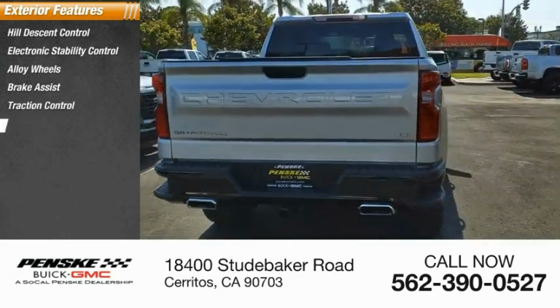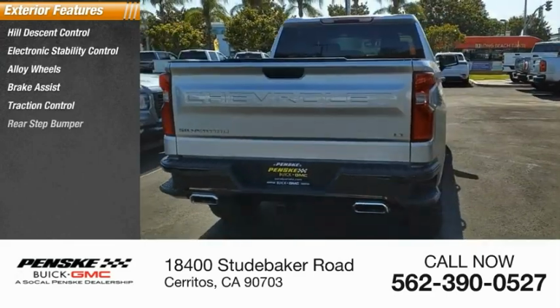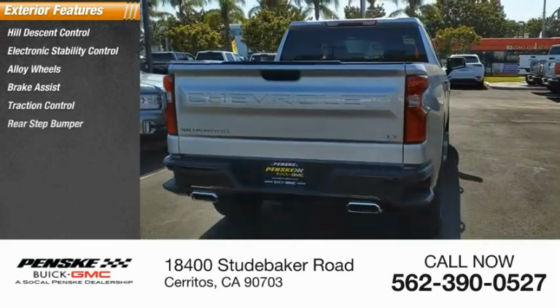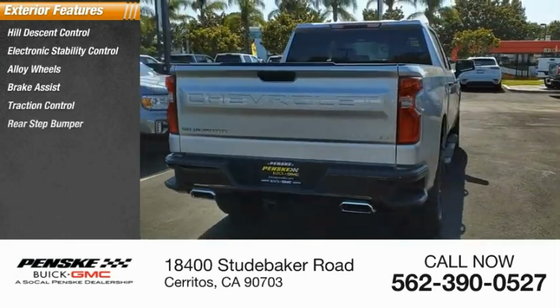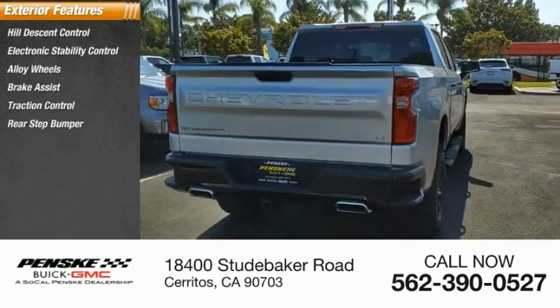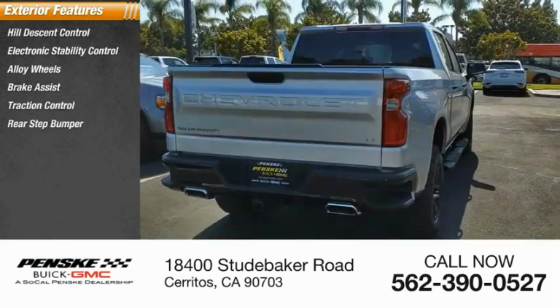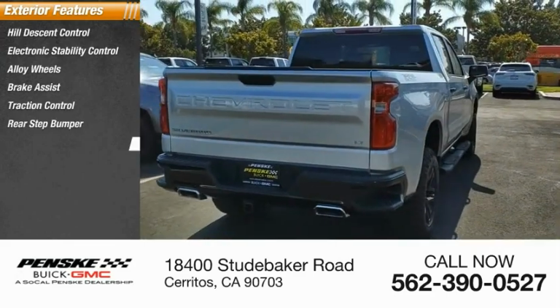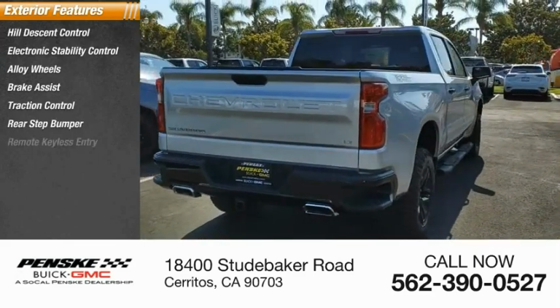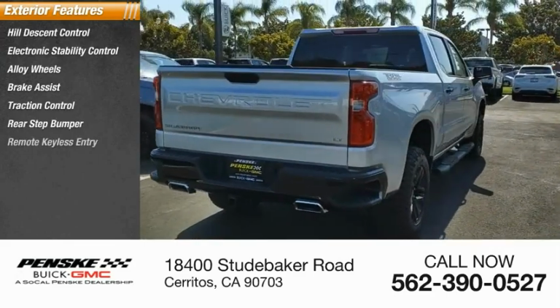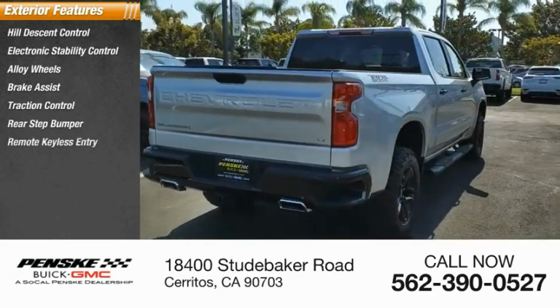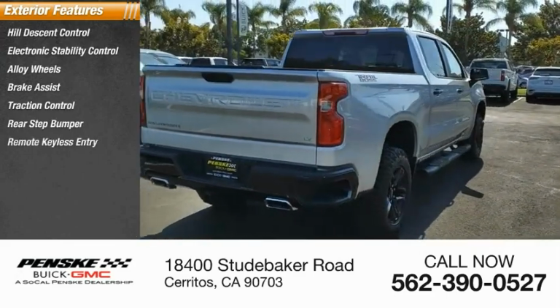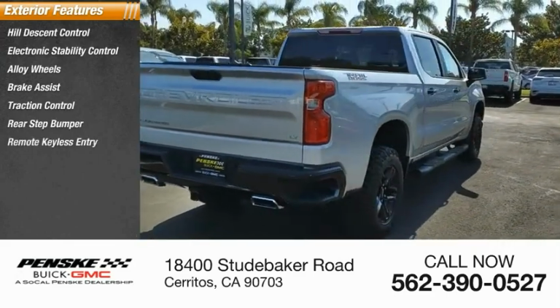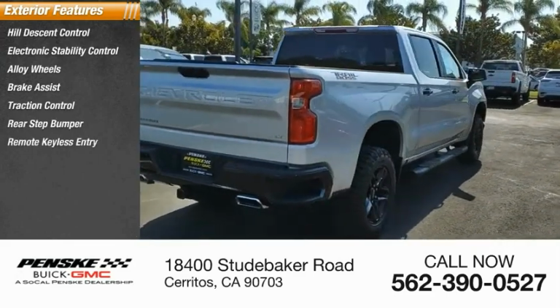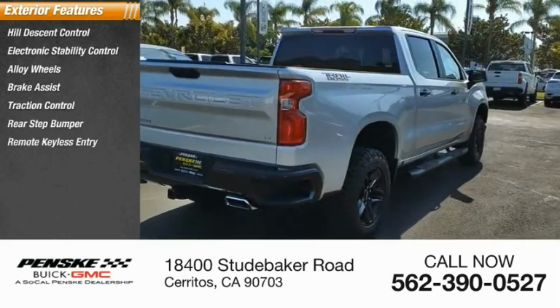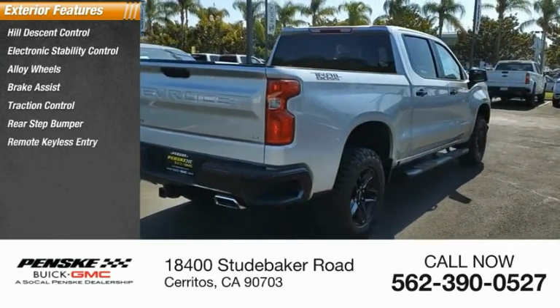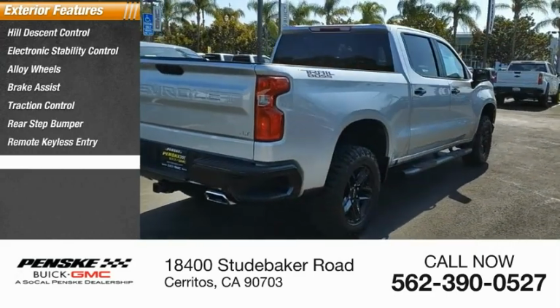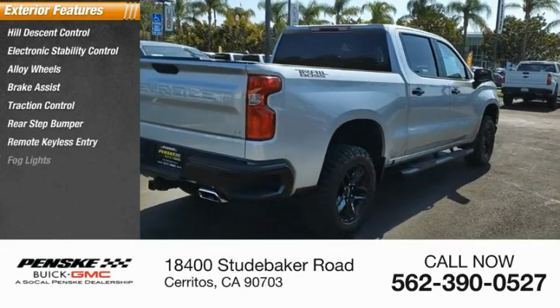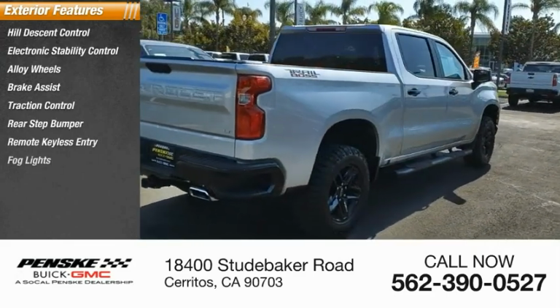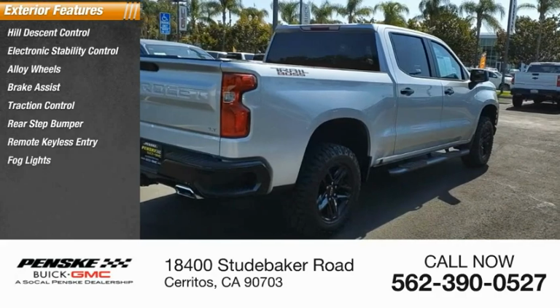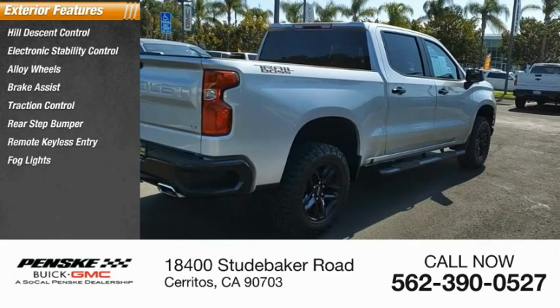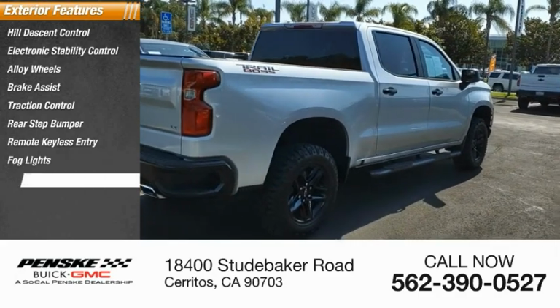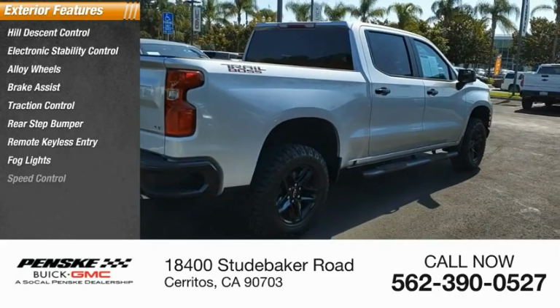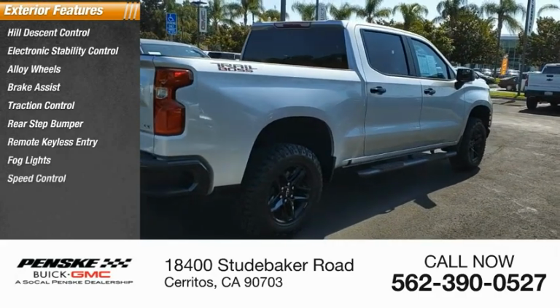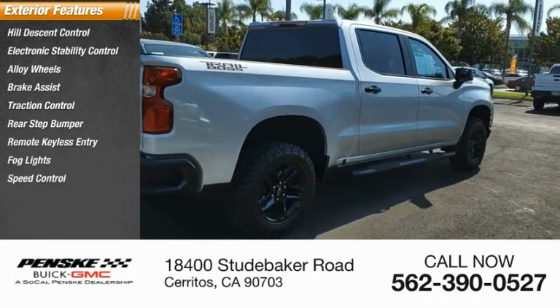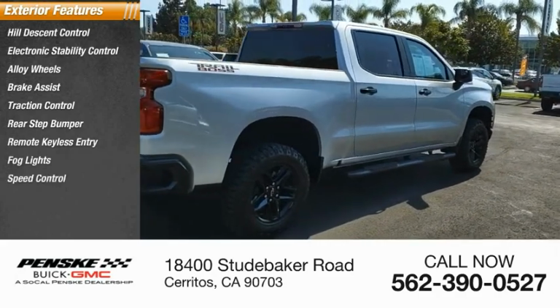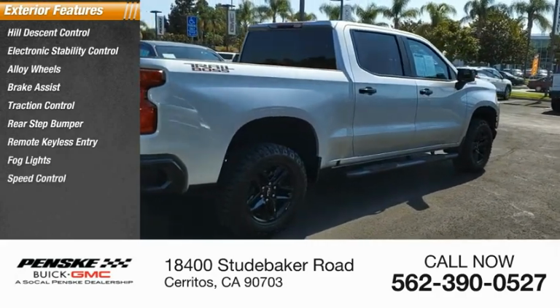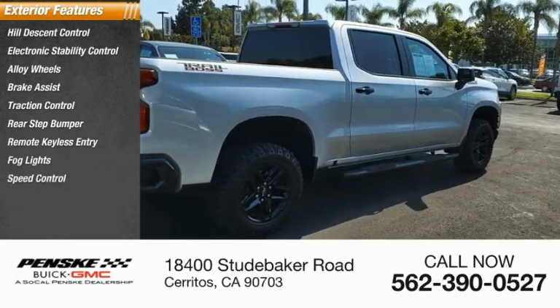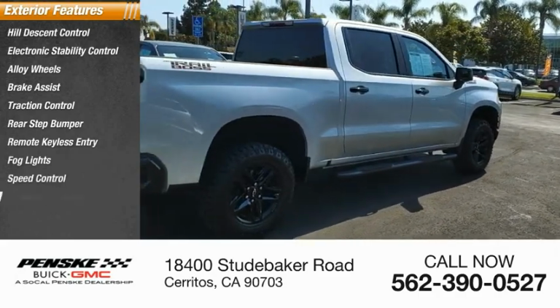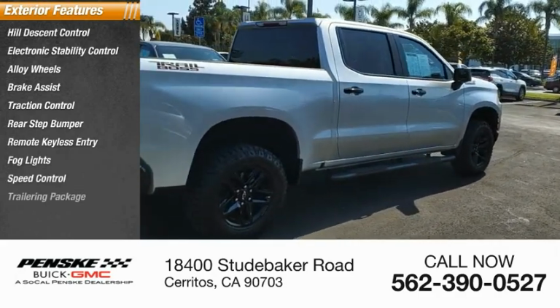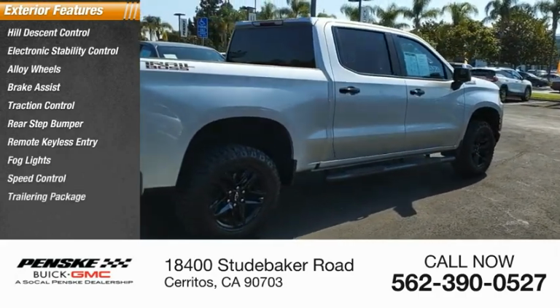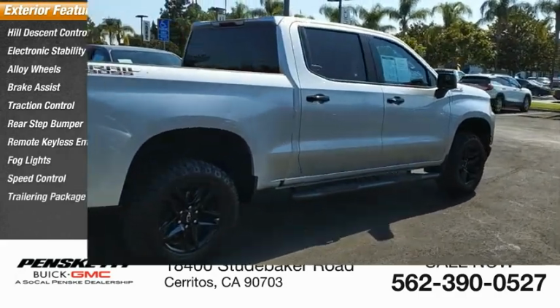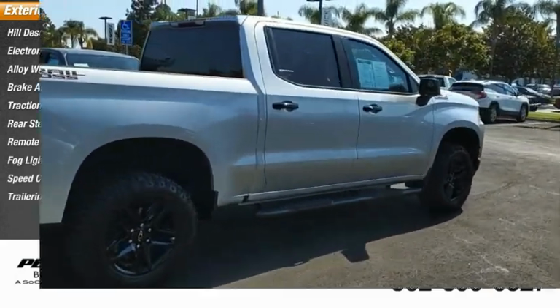Additional options include a rear step bumper, remote keyless entry, fog lights, speed control, and a trailering package.